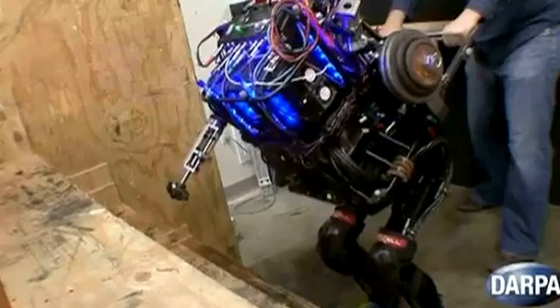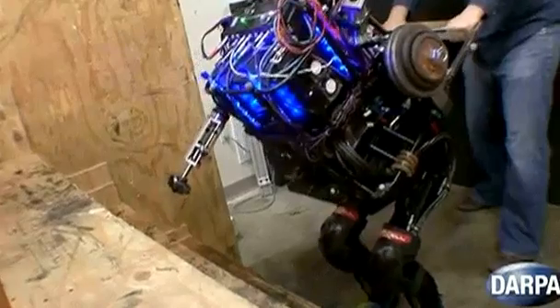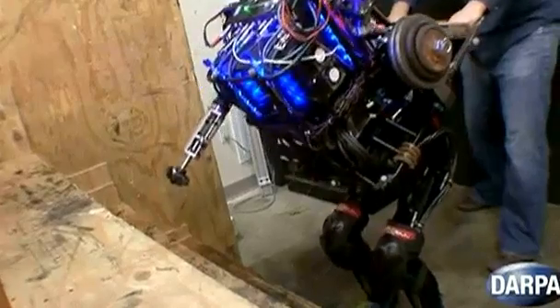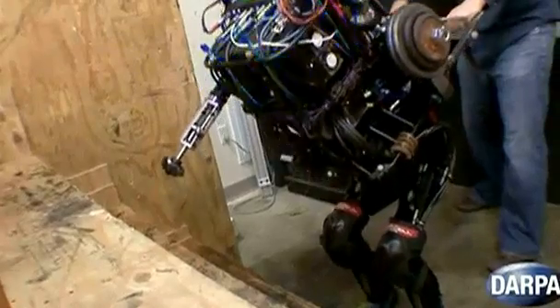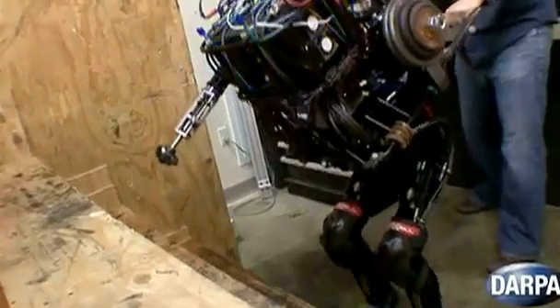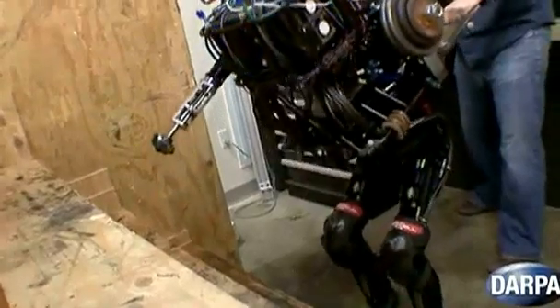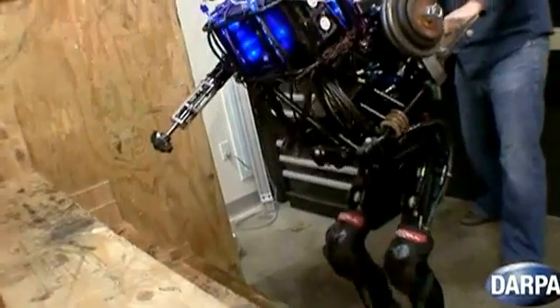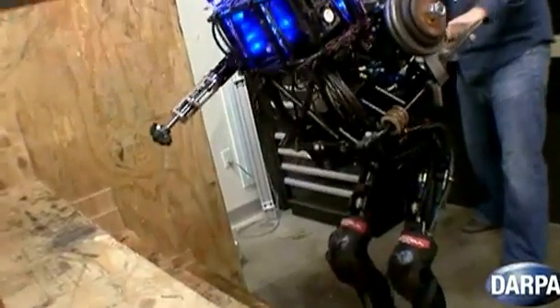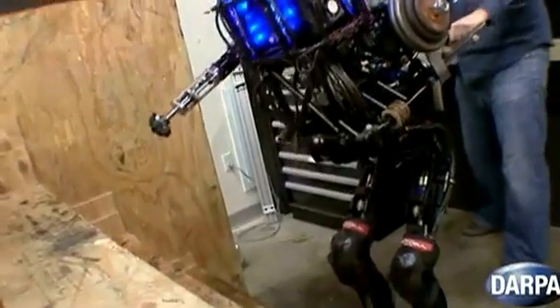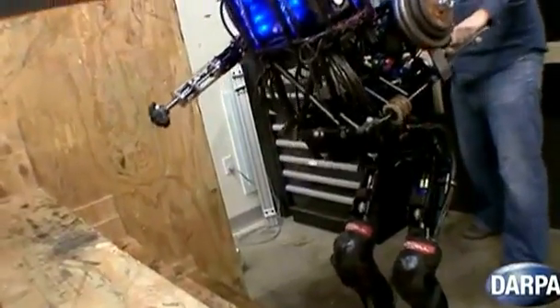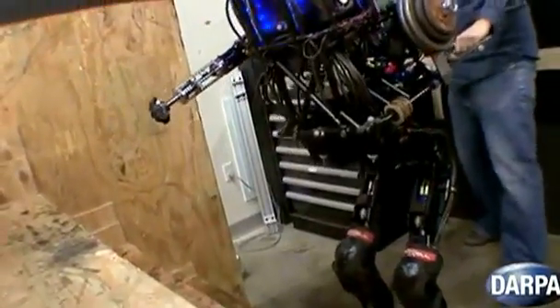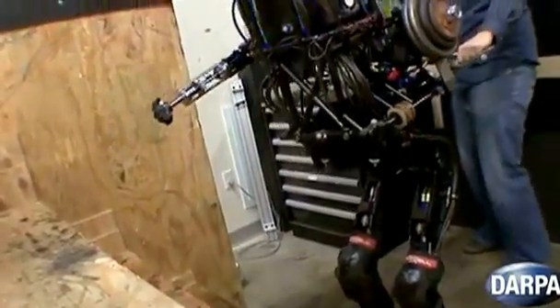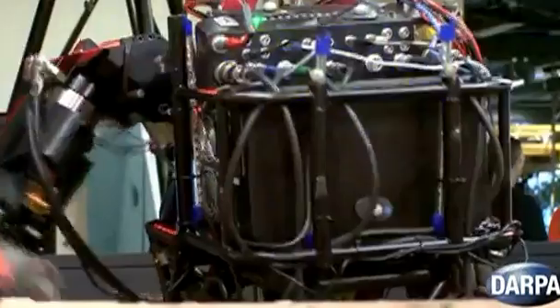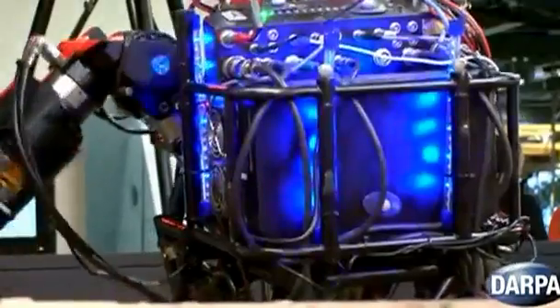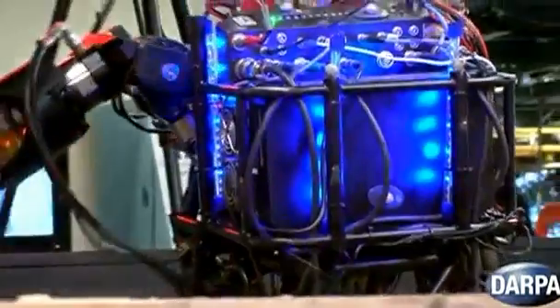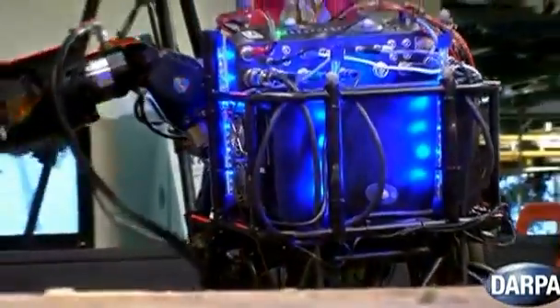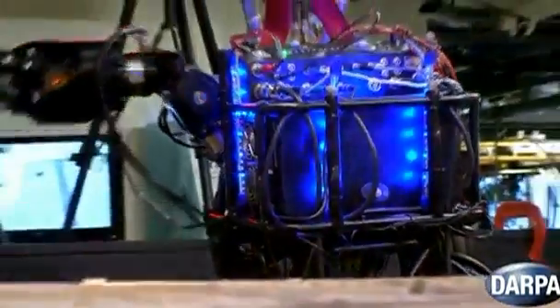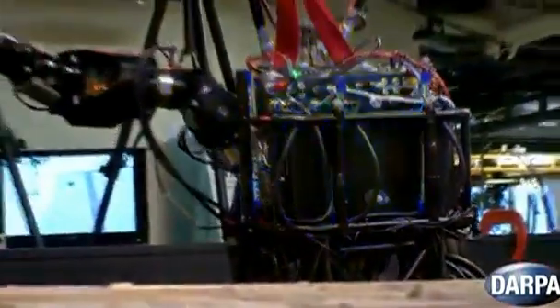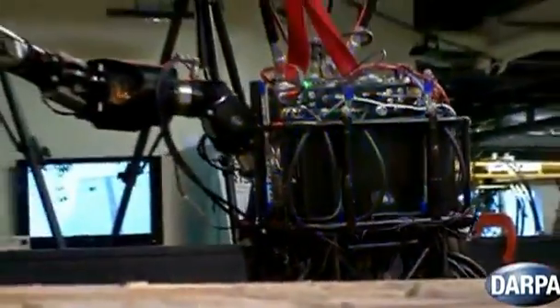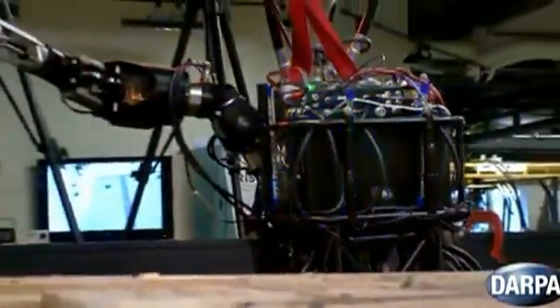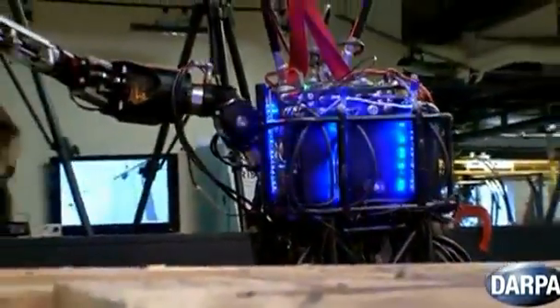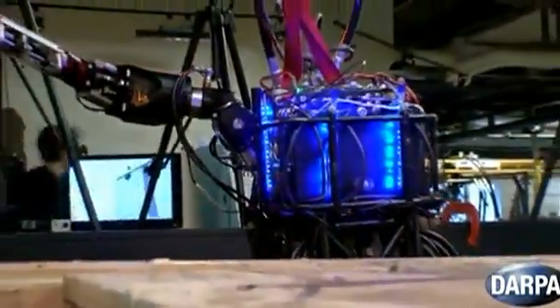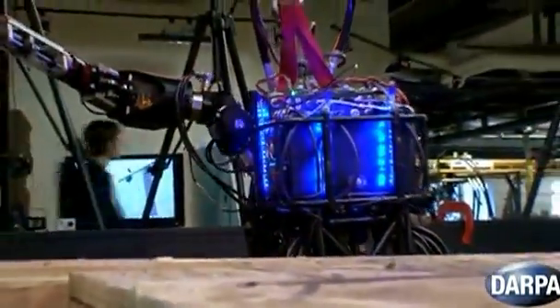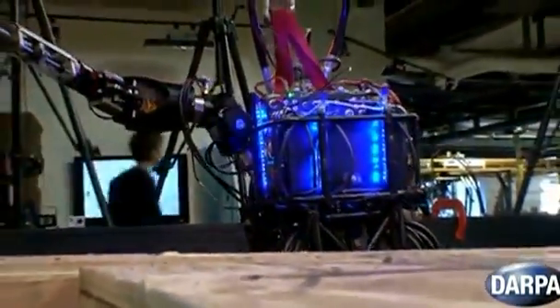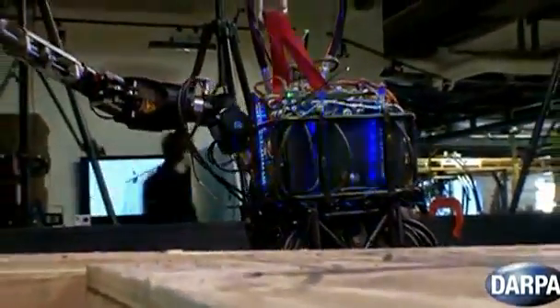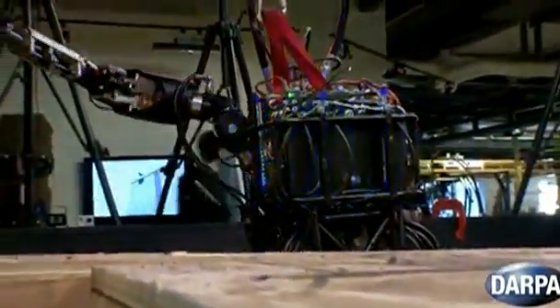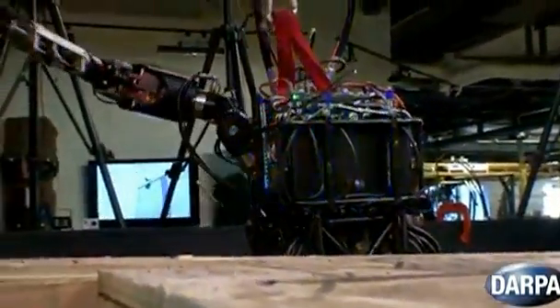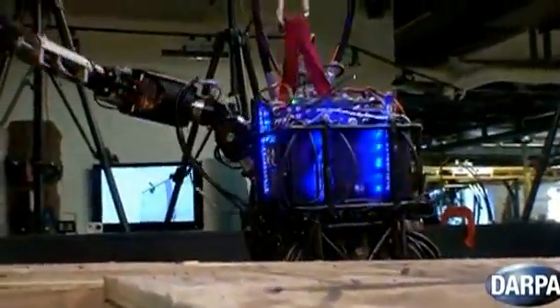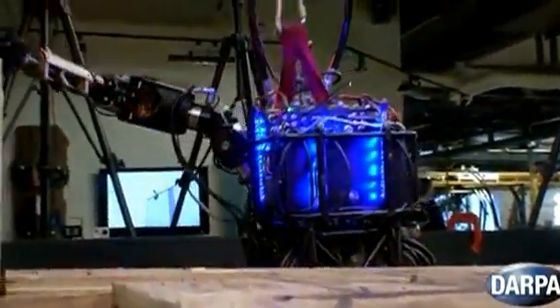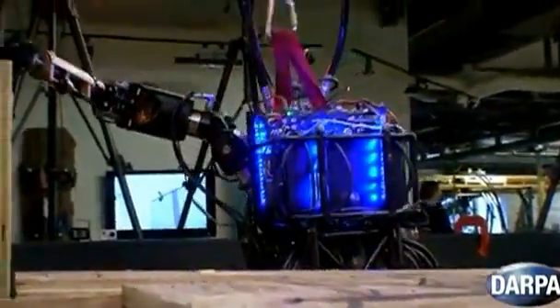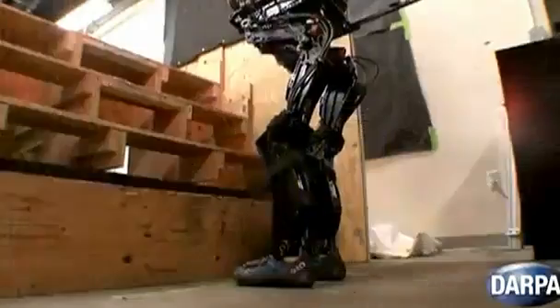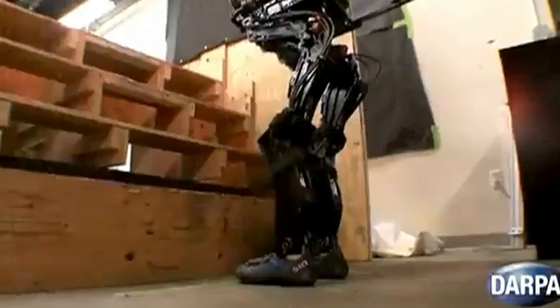It's a new milestone for engineering firm Boston Dynamics. PETMAN, their humanoid robot, can now climb stairs.